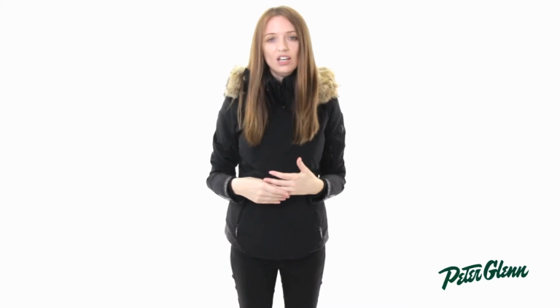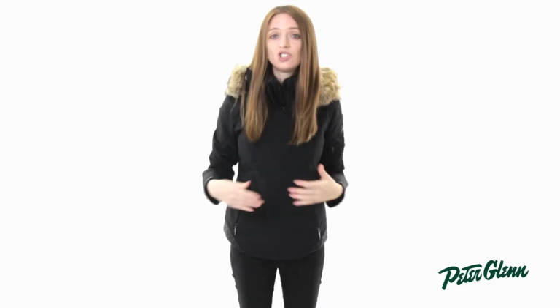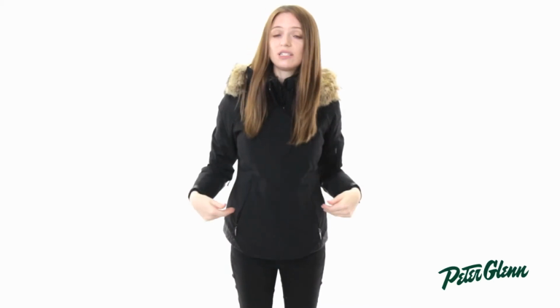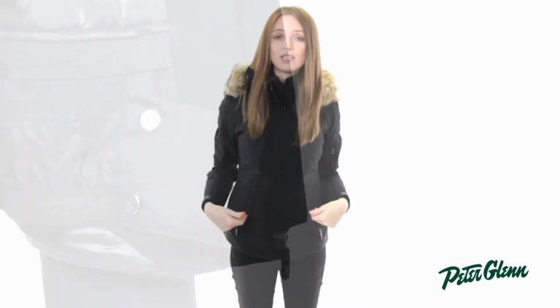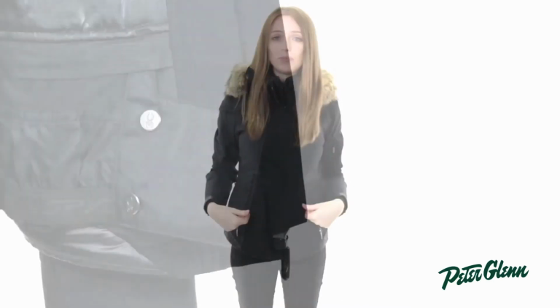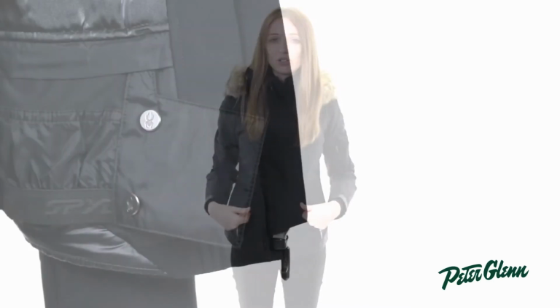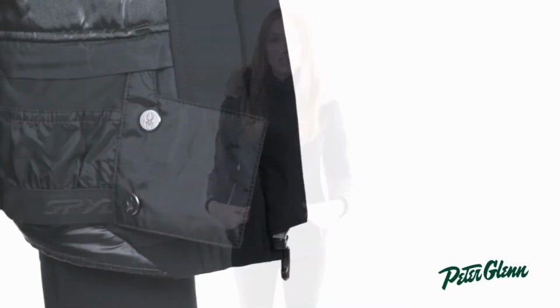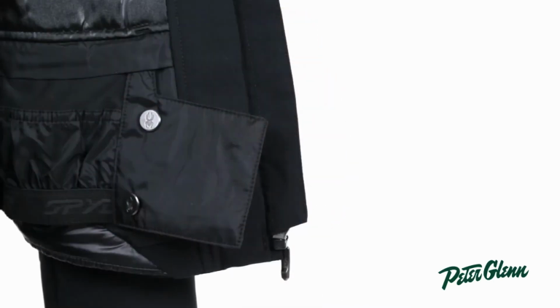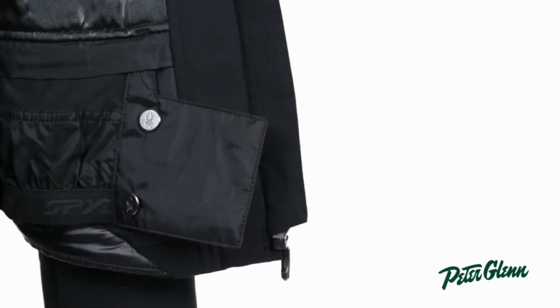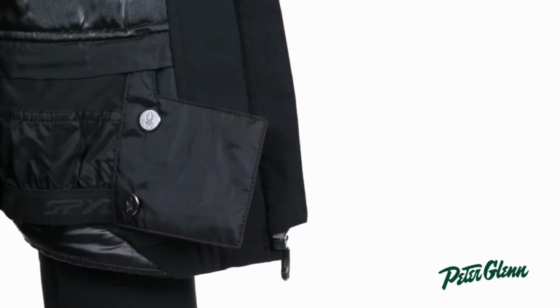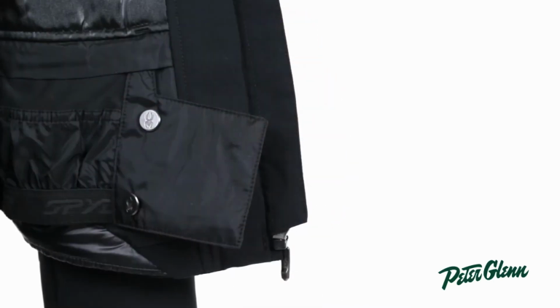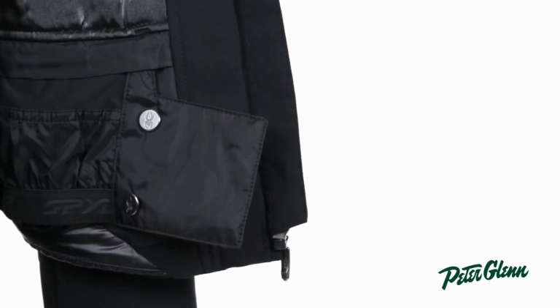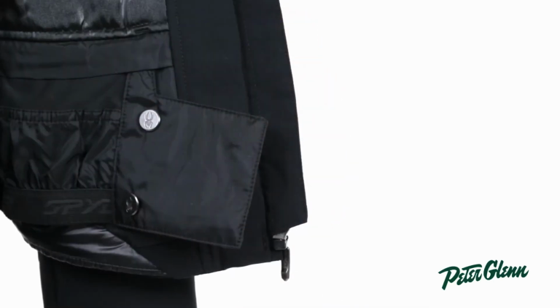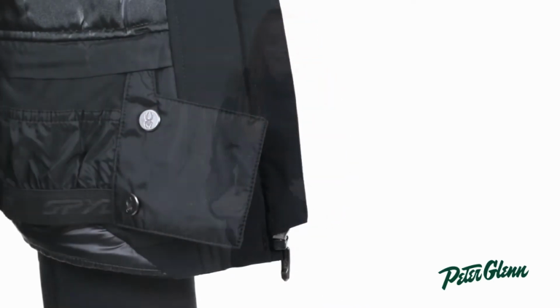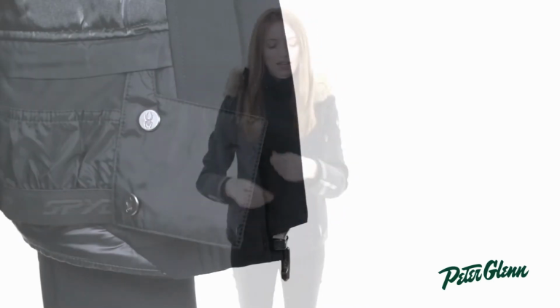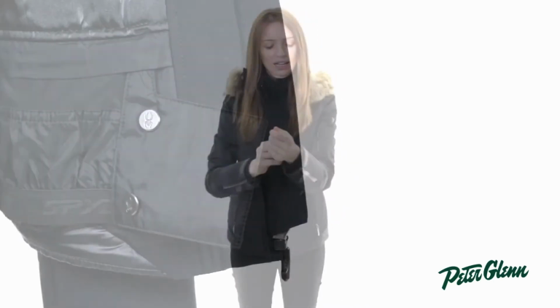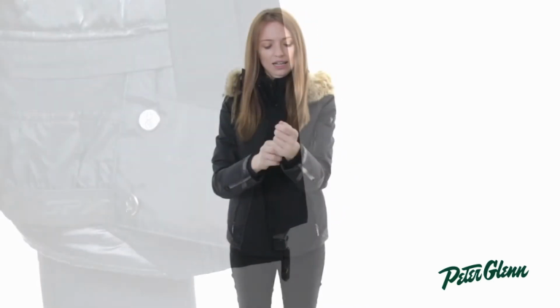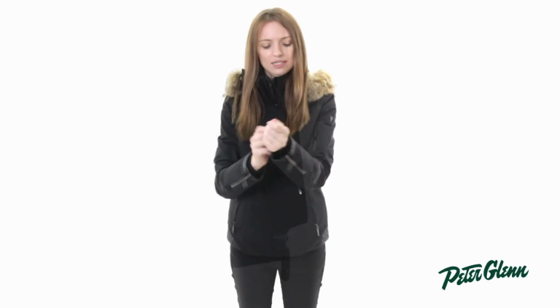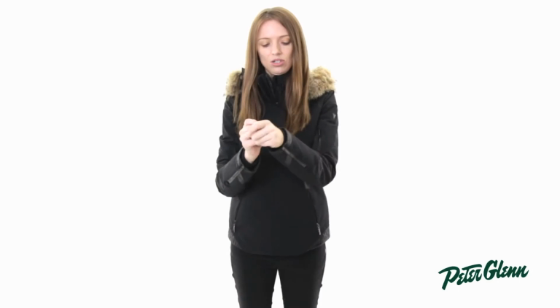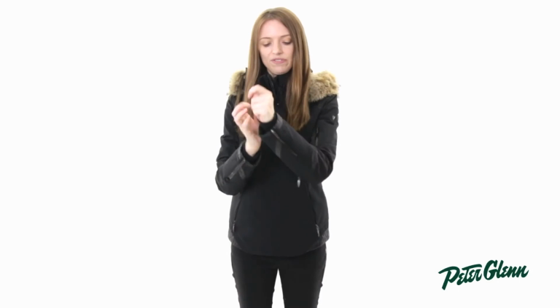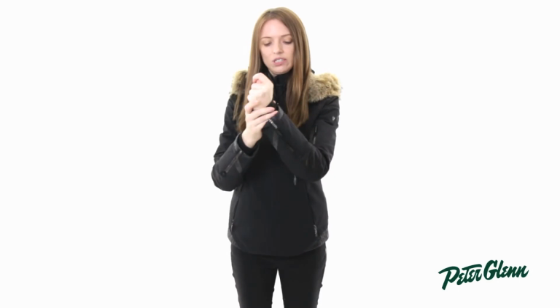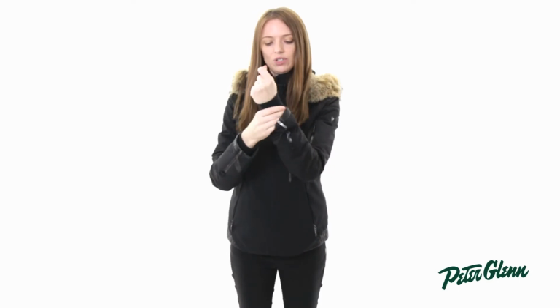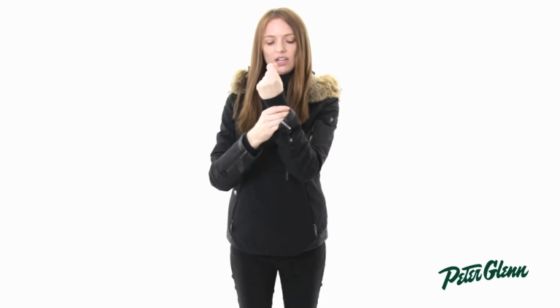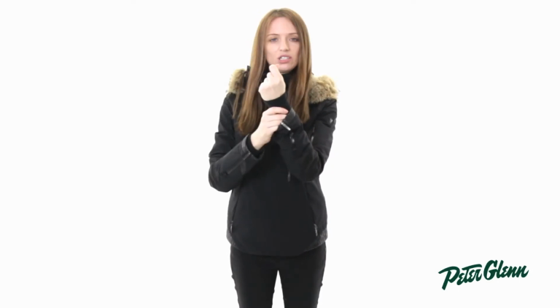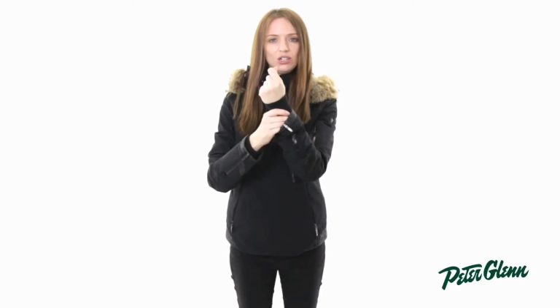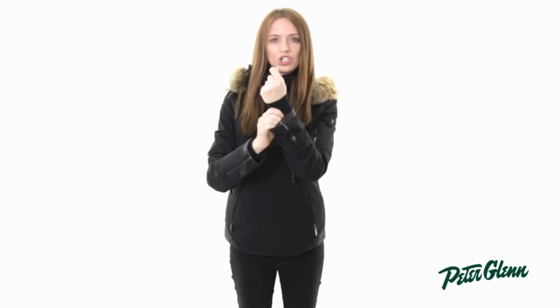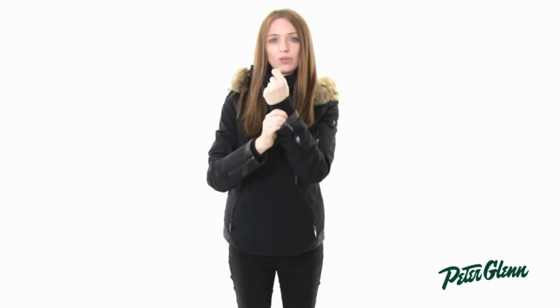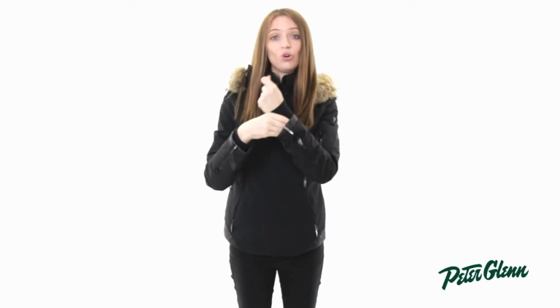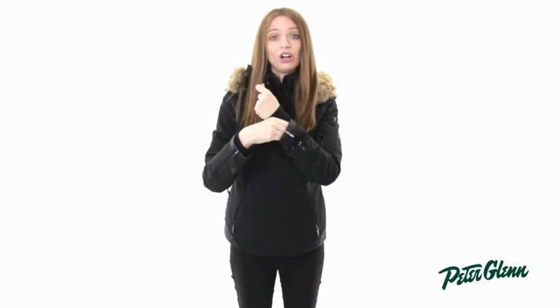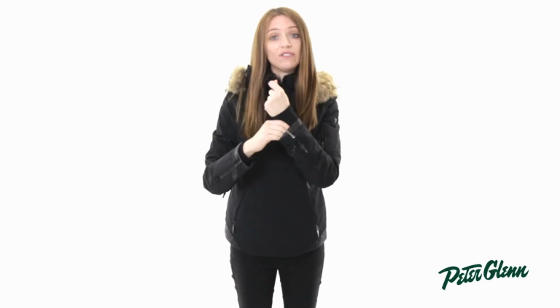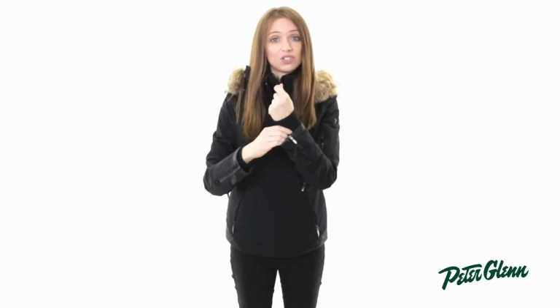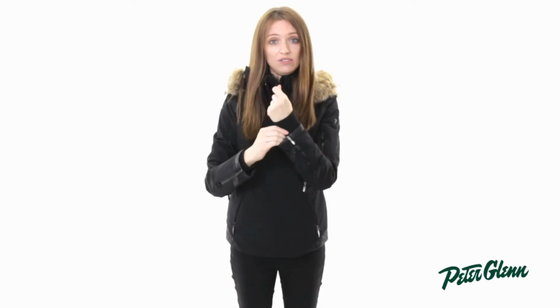This jacket does have a powder skirt so snow won't come up inside, and it has little fleece wrist gaiters which keep the cold air out of your sleeves.